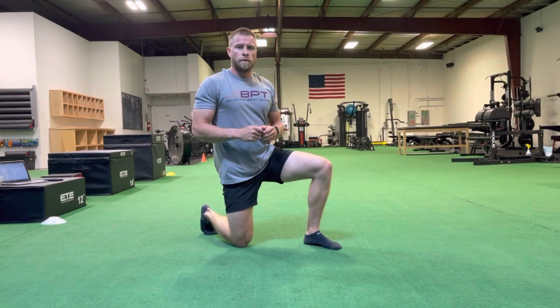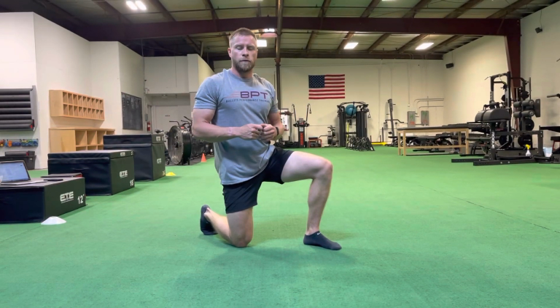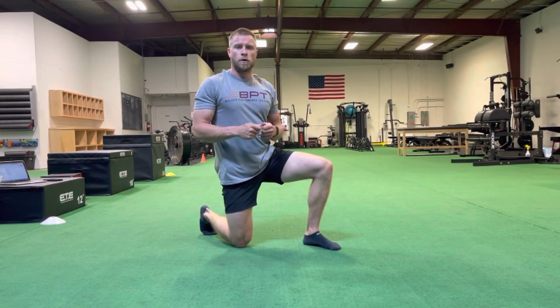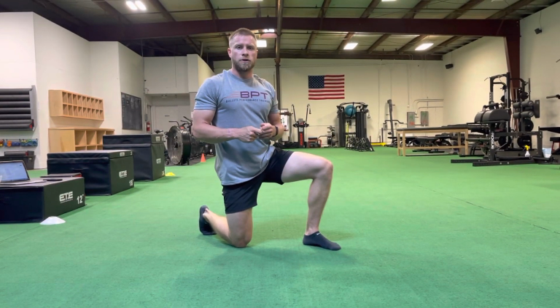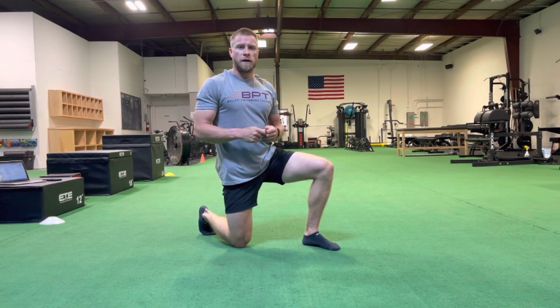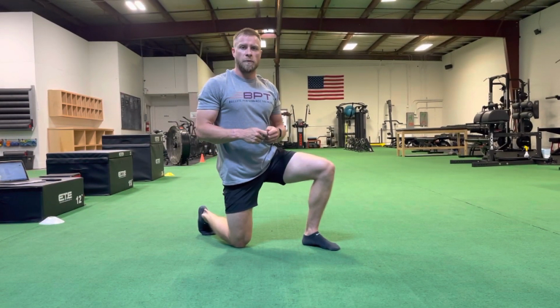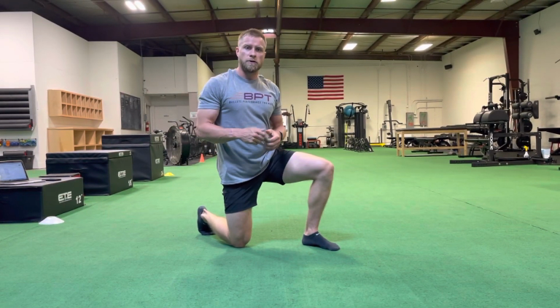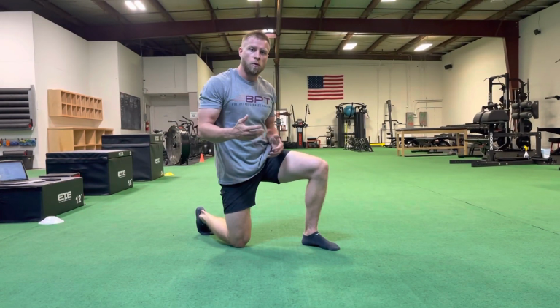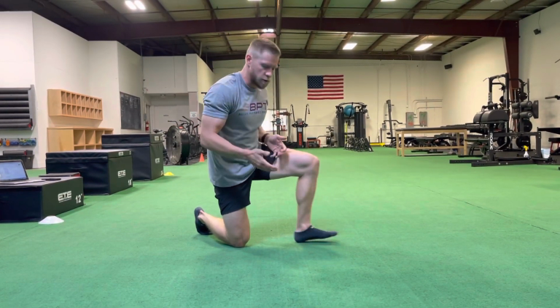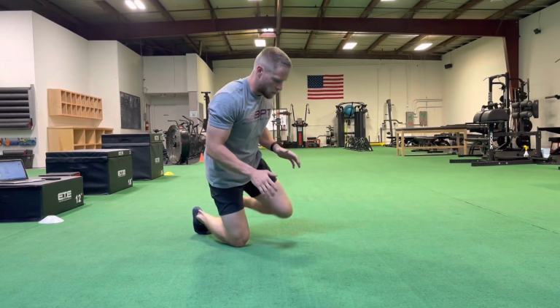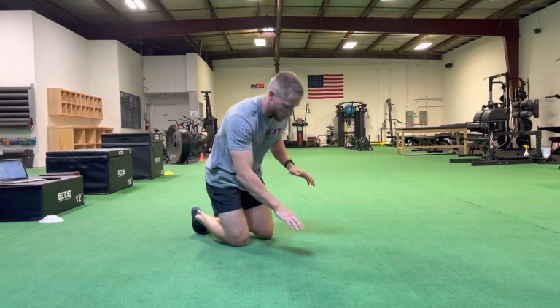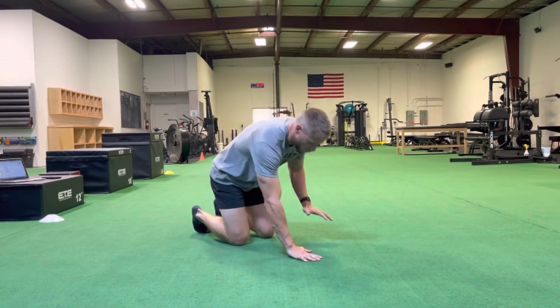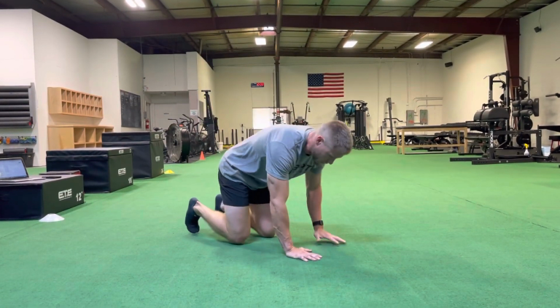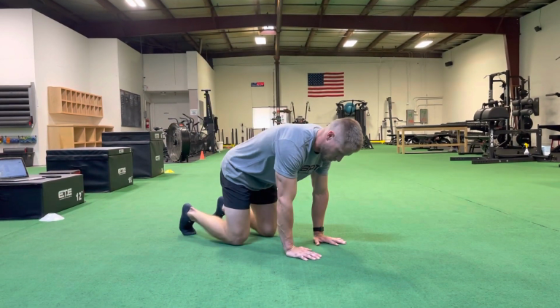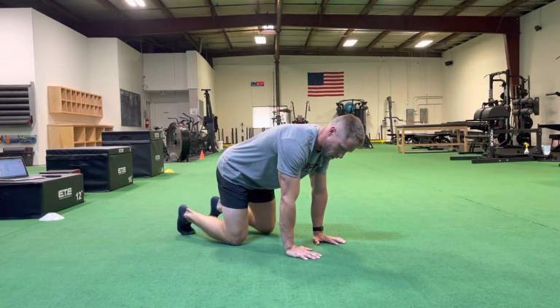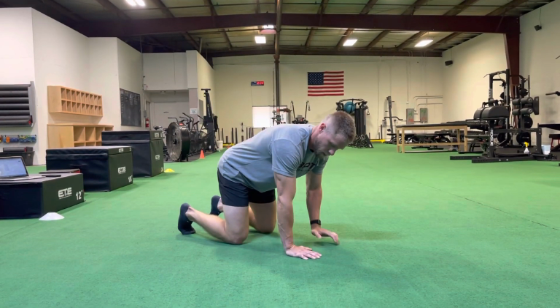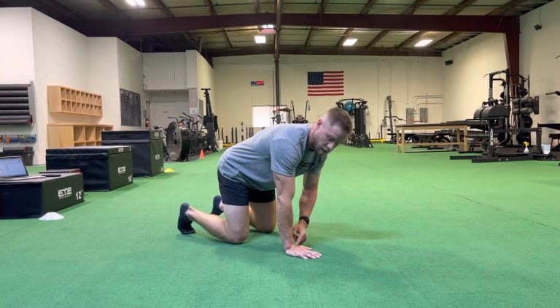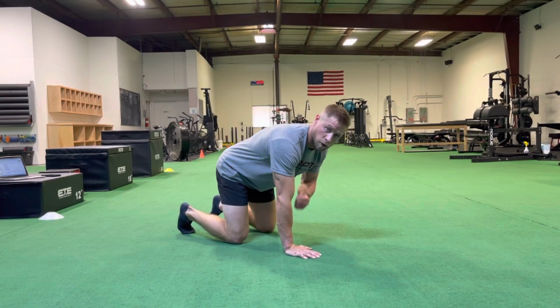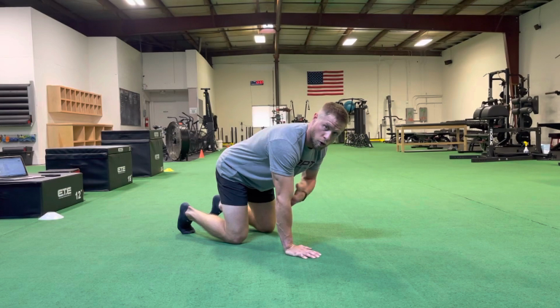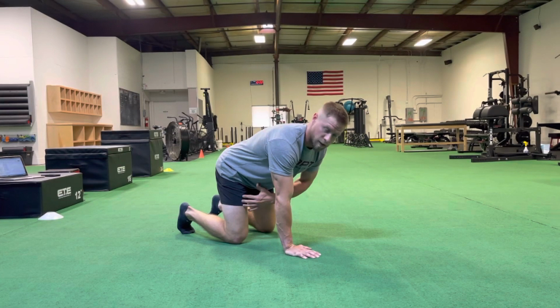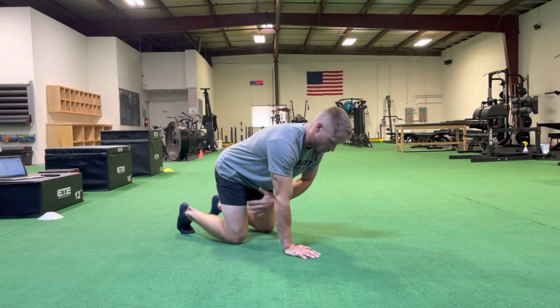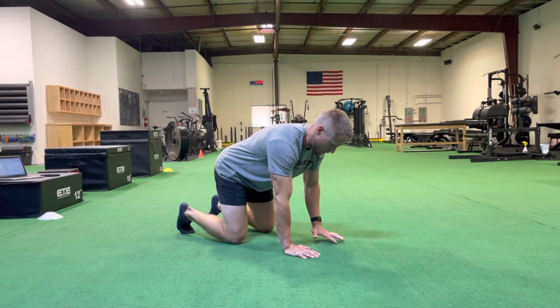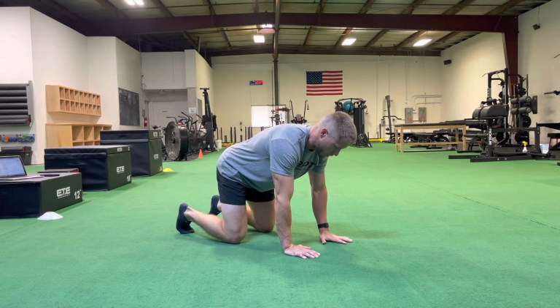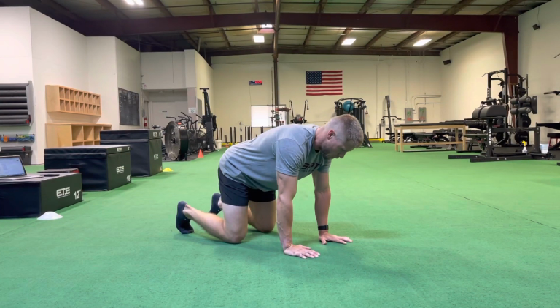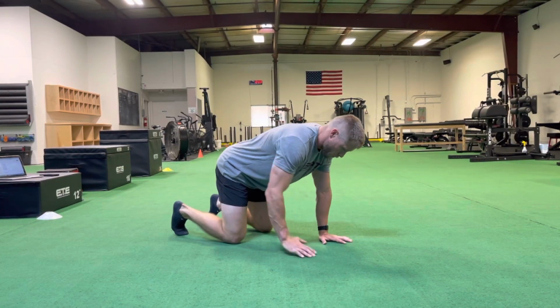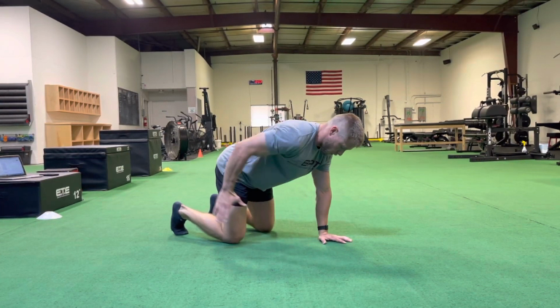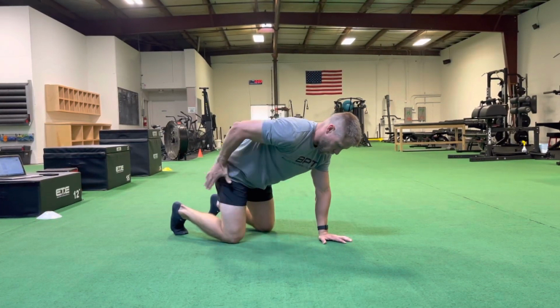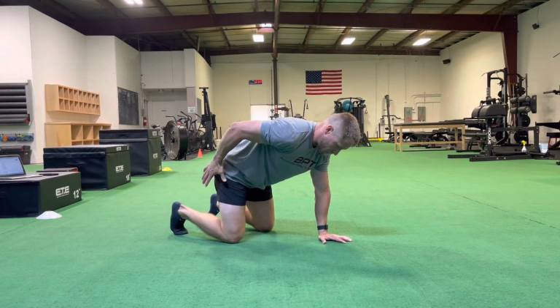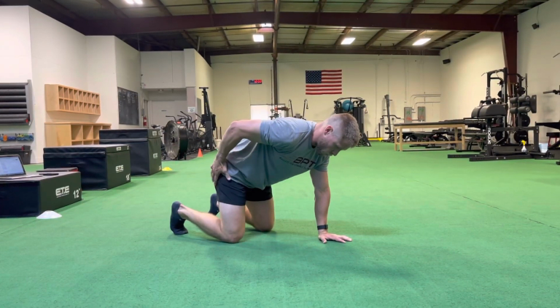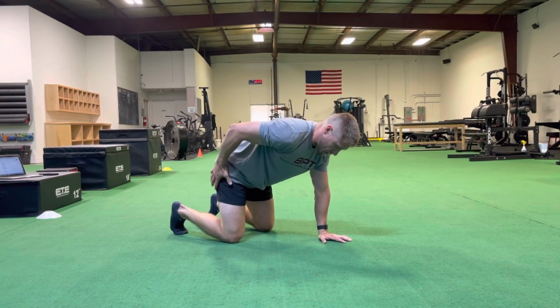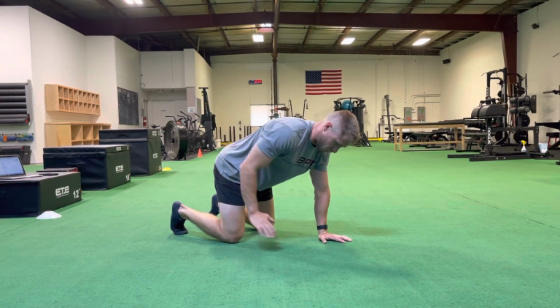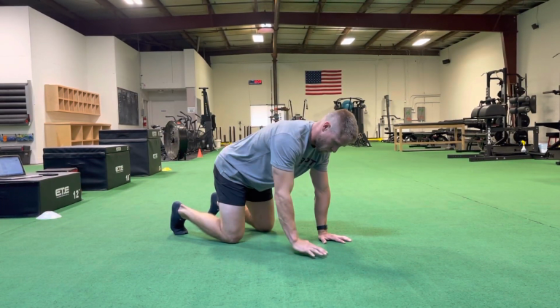For our quadruped hip CARs, we're going to start in an all-fours position — hands under shoulders, knees under hips. We're going to work on the right hip for this one.